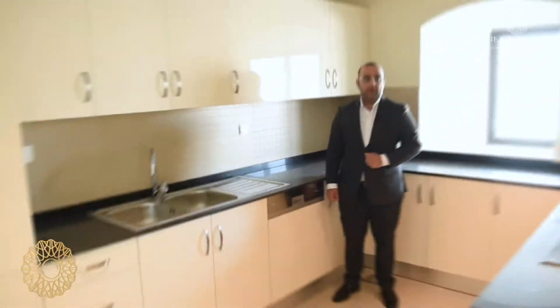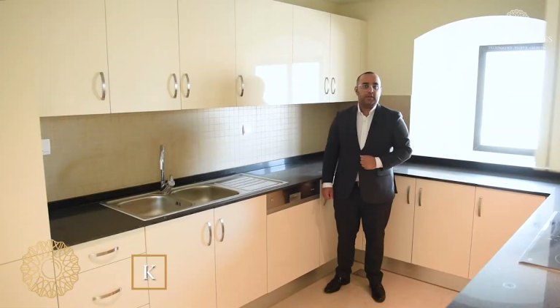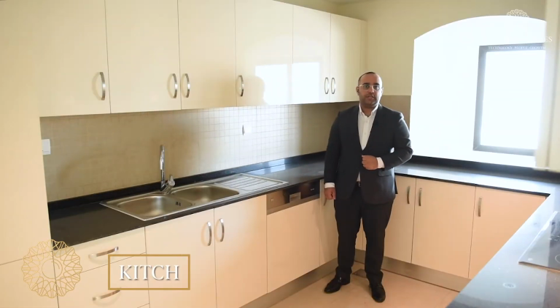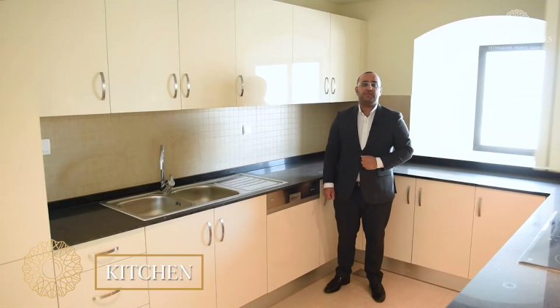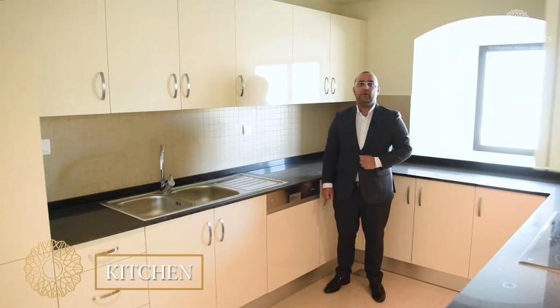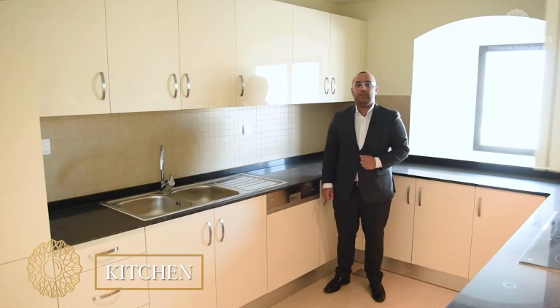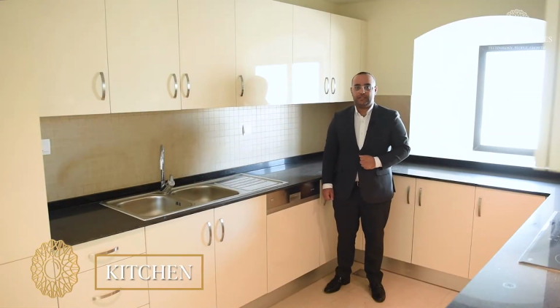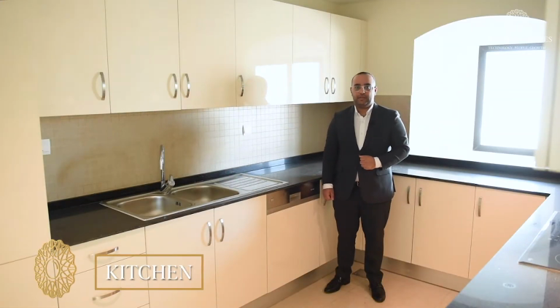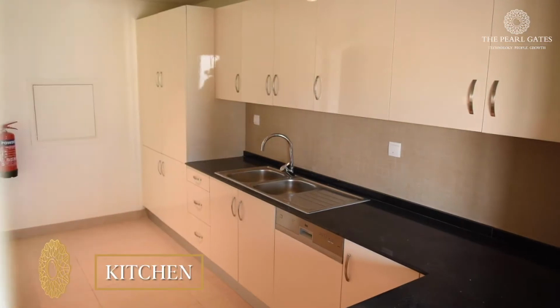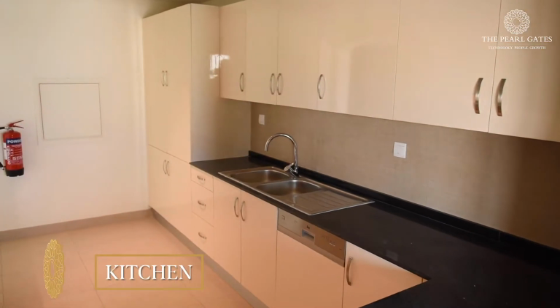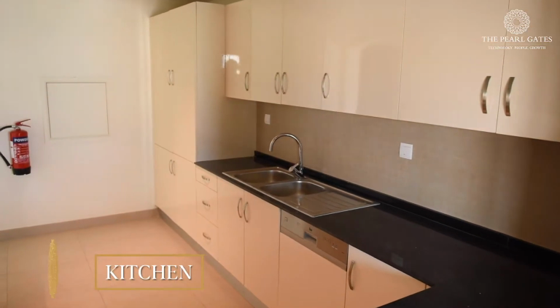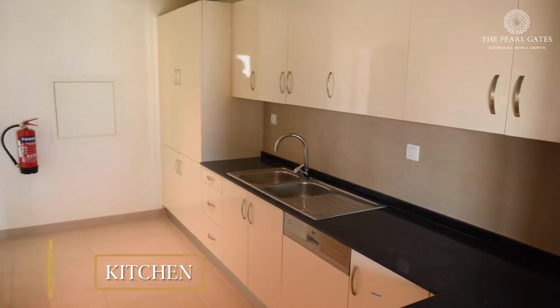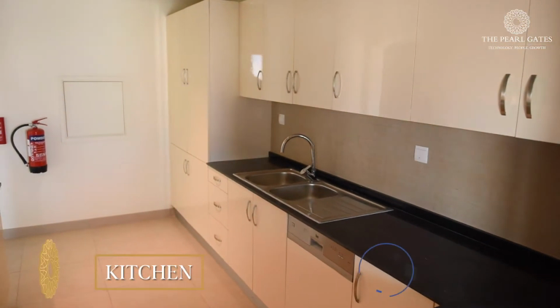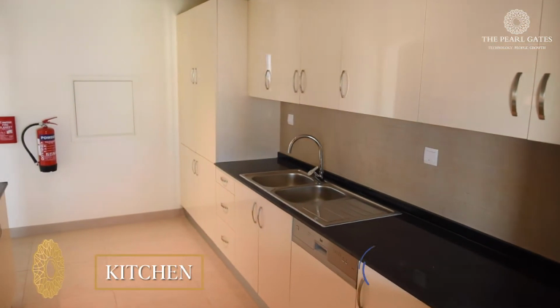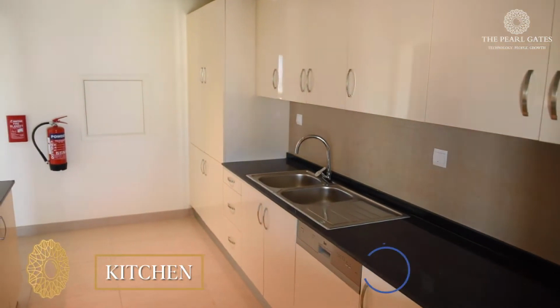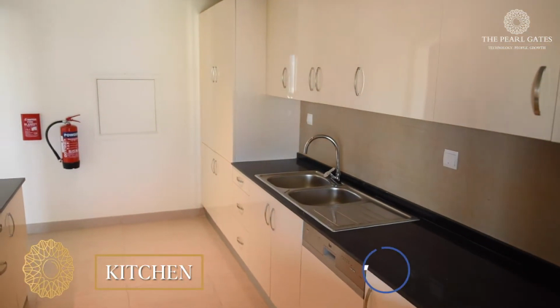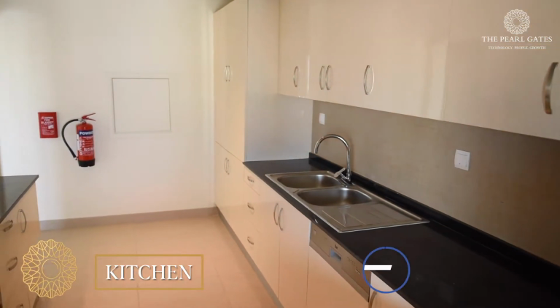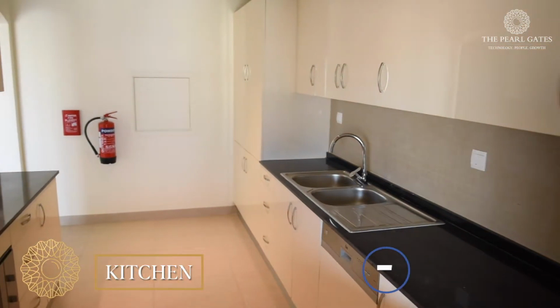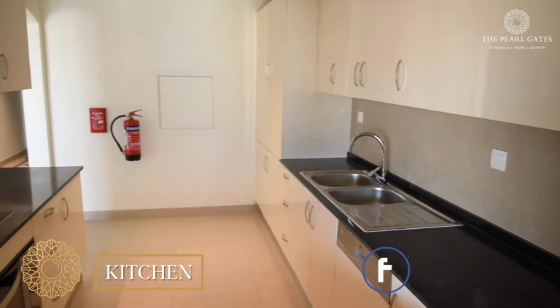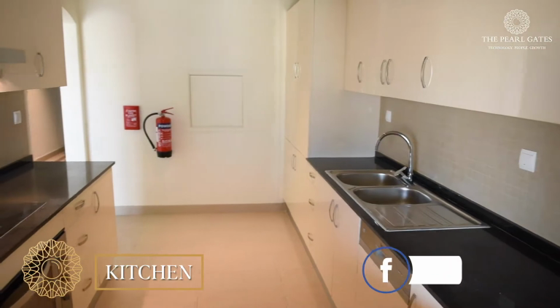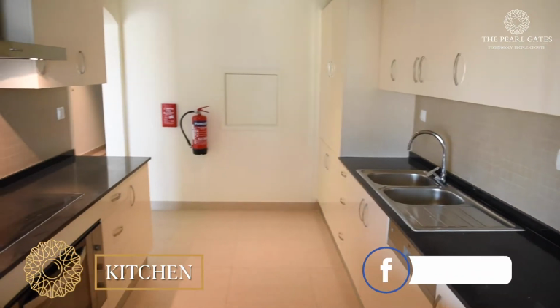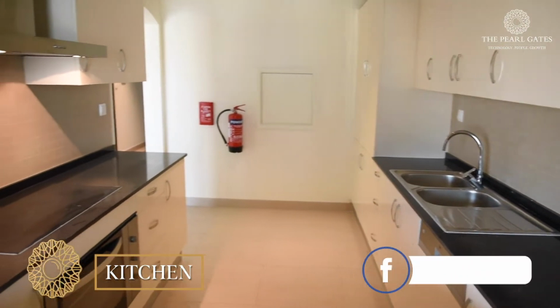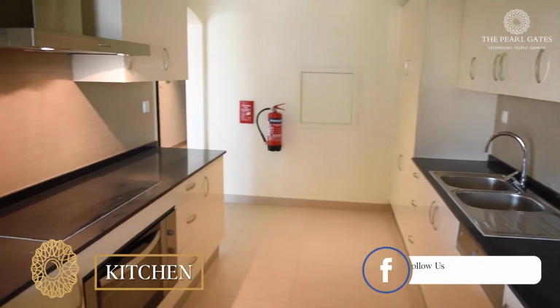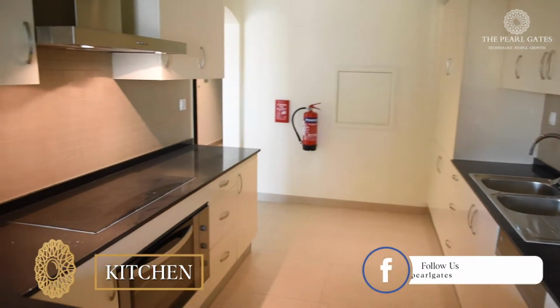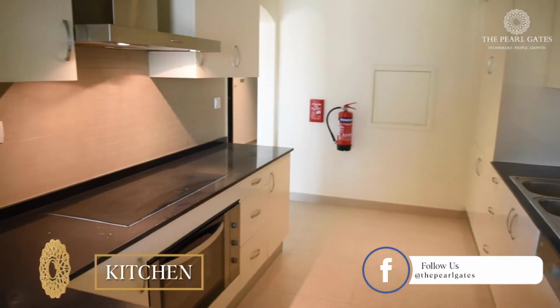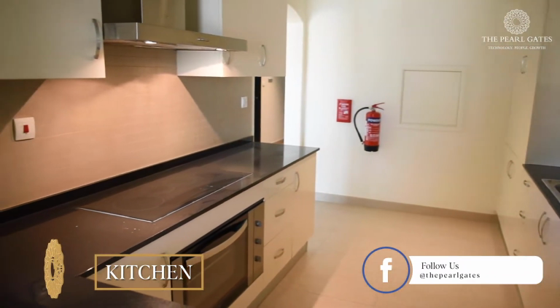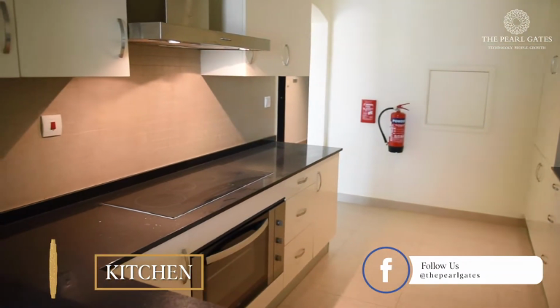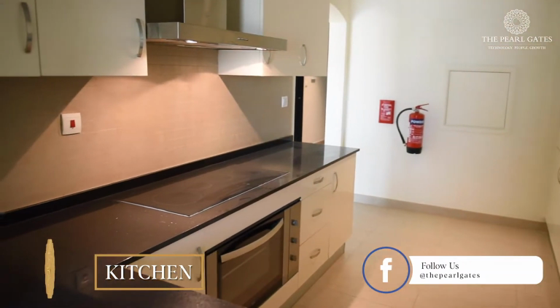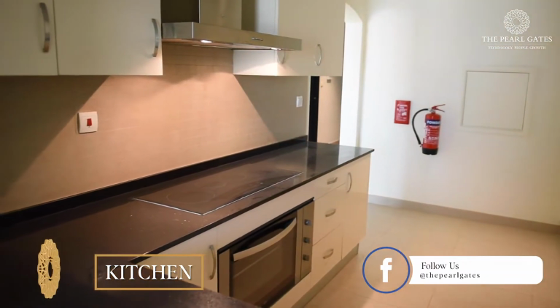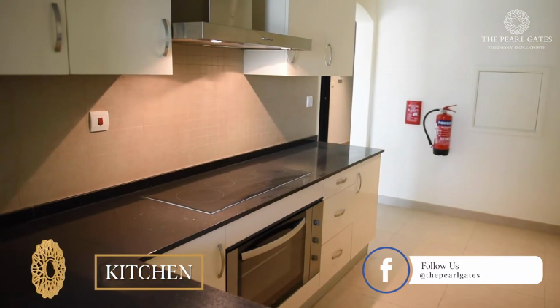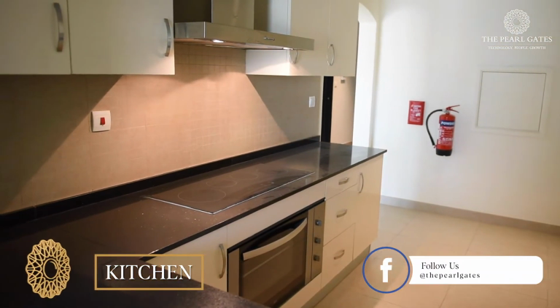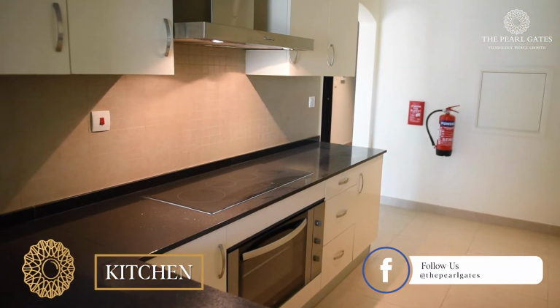The kitchen comes with all kitchen appliances such as oven, stove, refrigerator and dishwasher, and it has plenty of cupboard space.